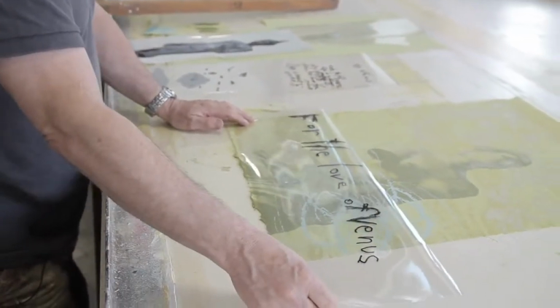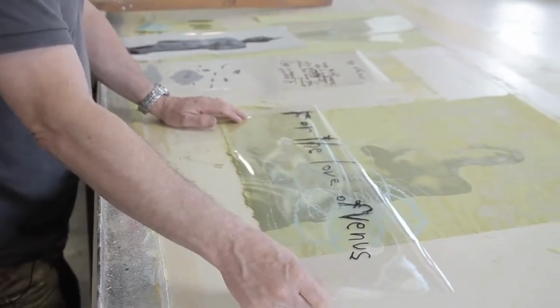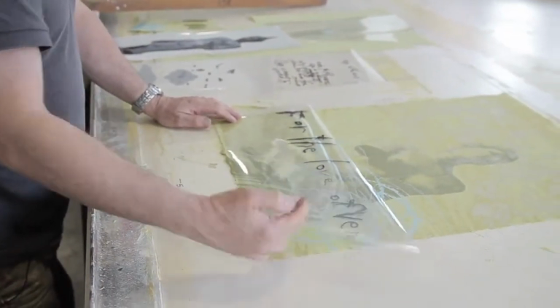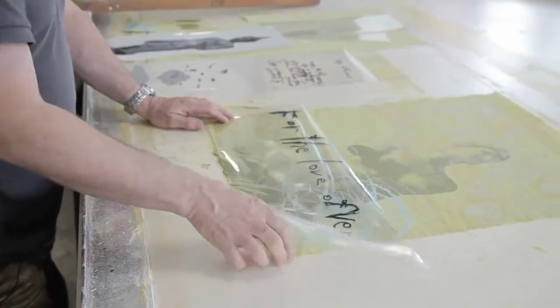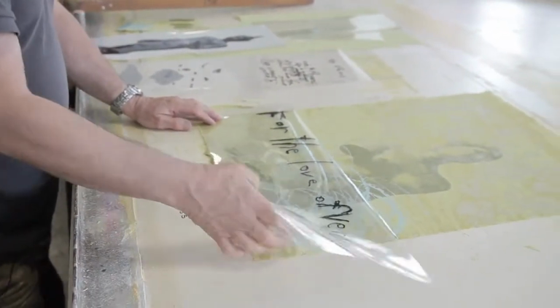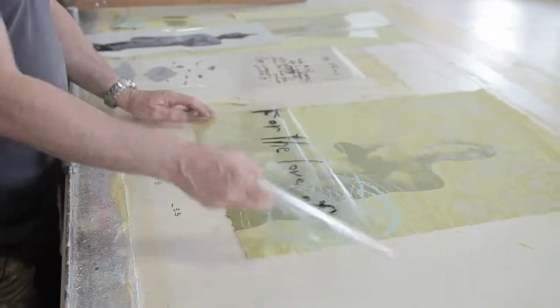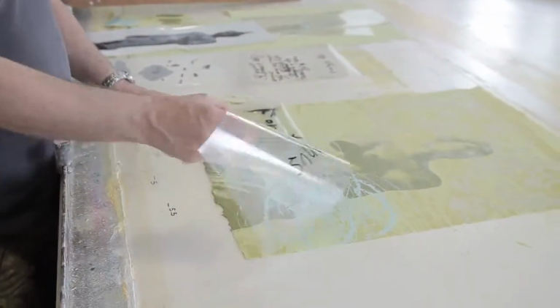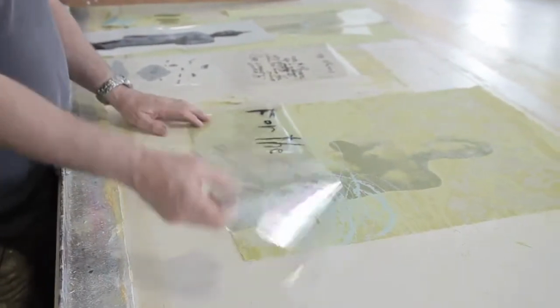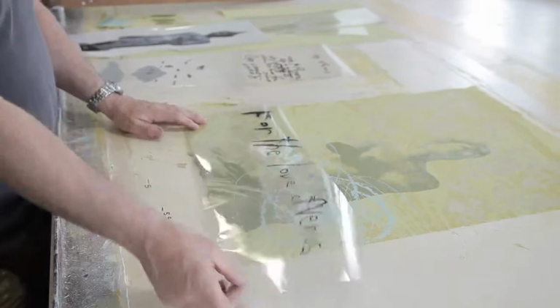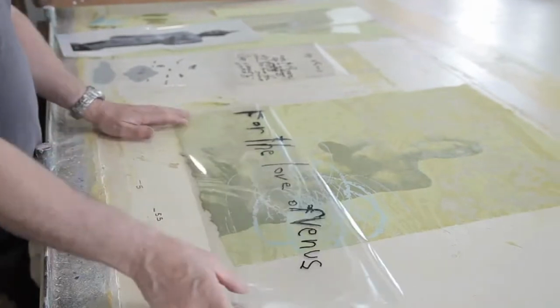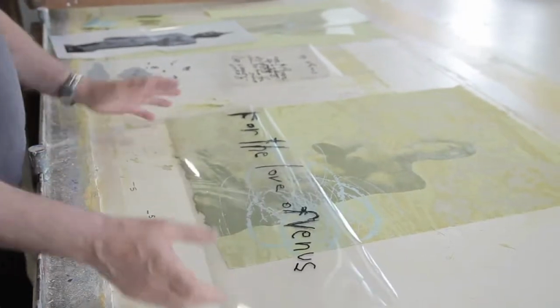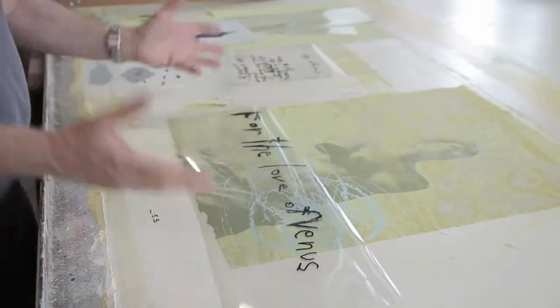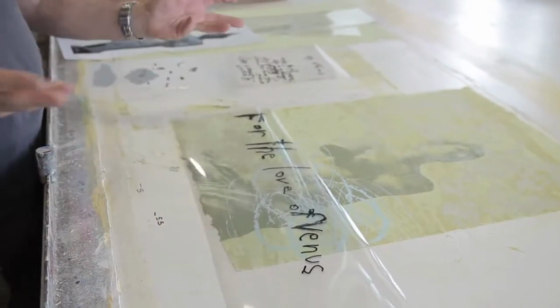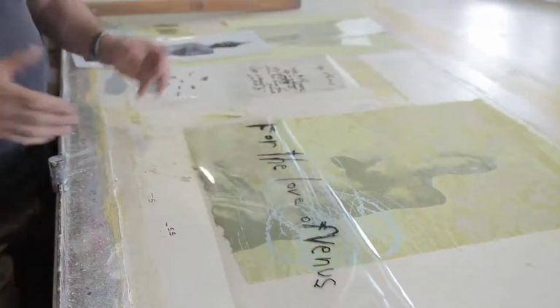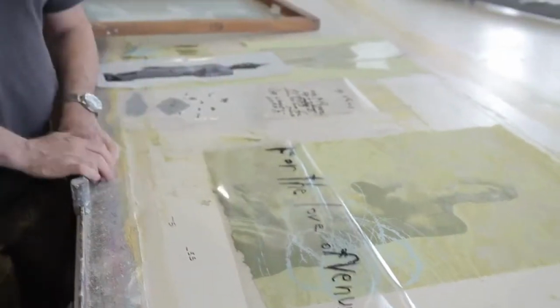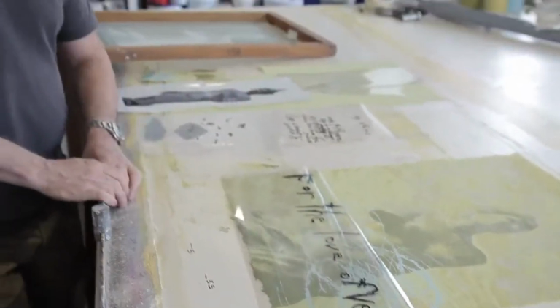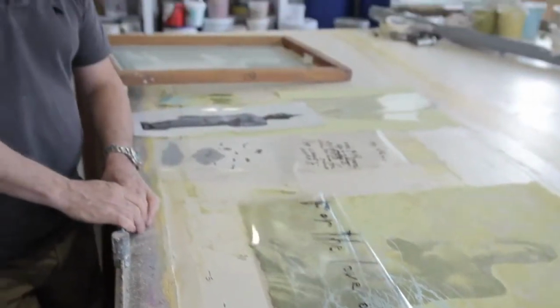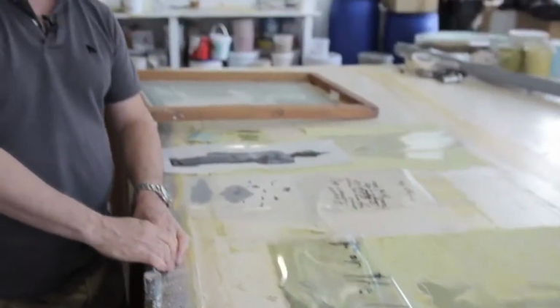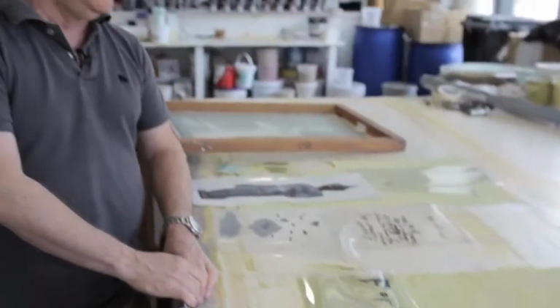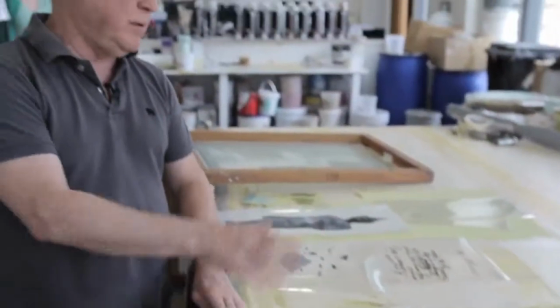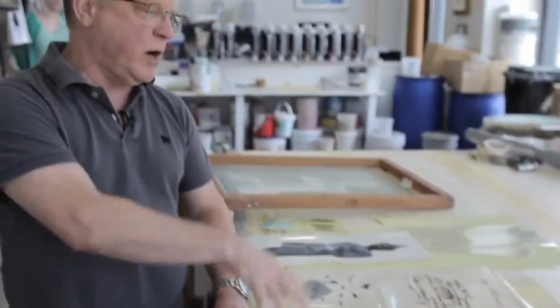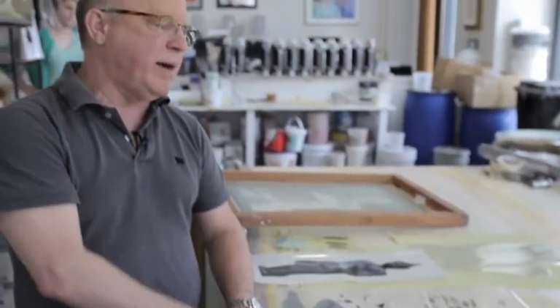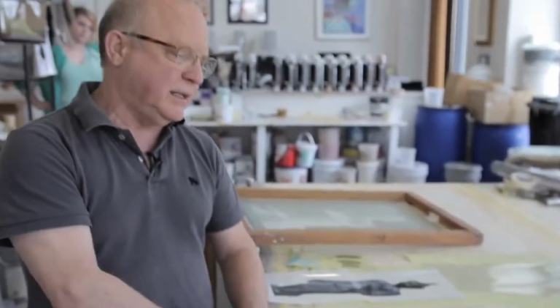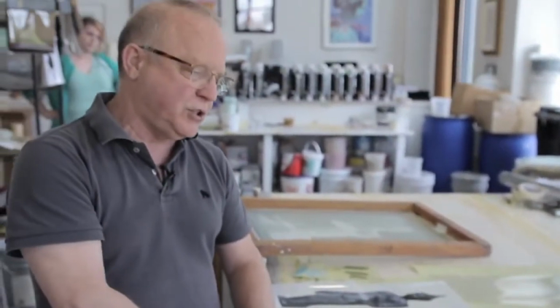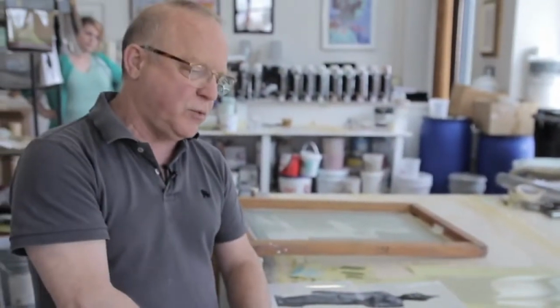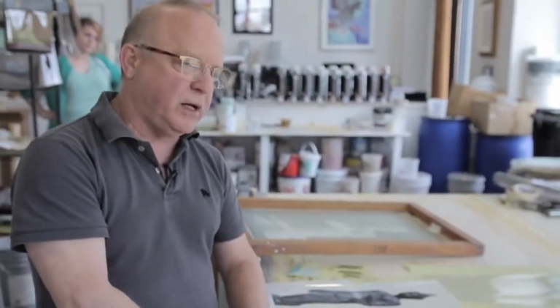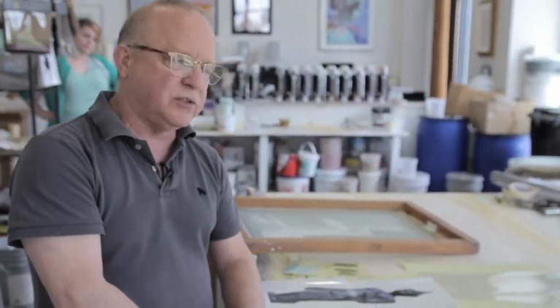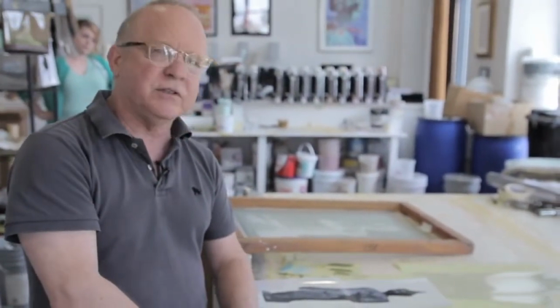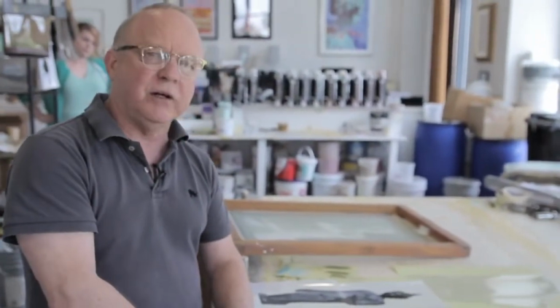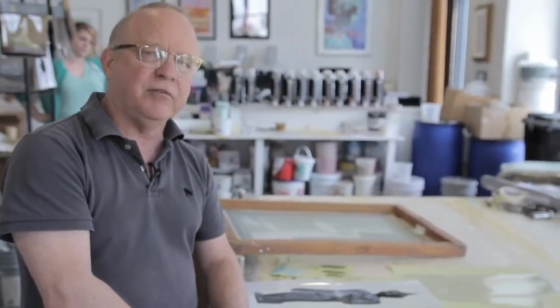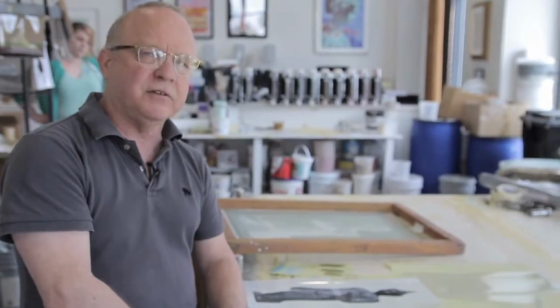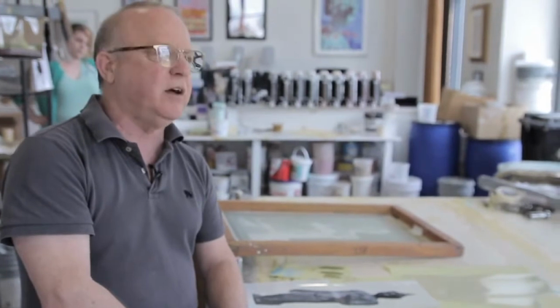Then we line things up and go to town on the print. Maybe we'll come back and show this print after it's done.